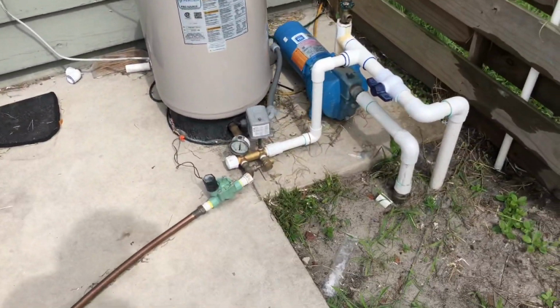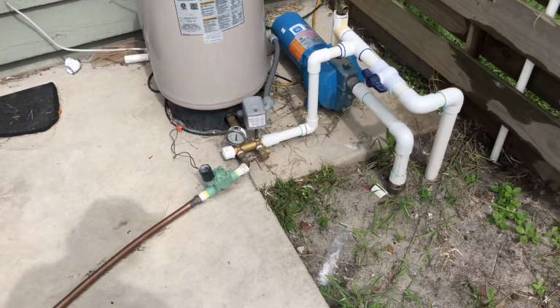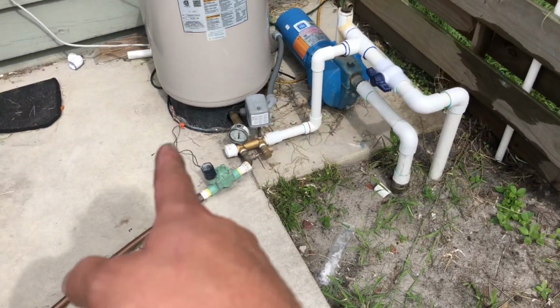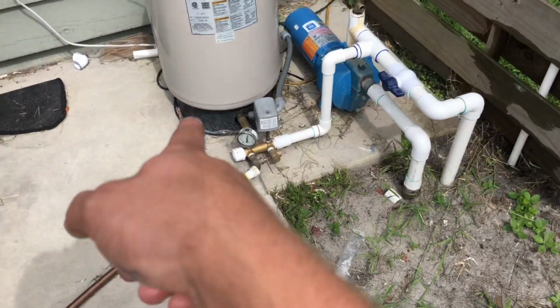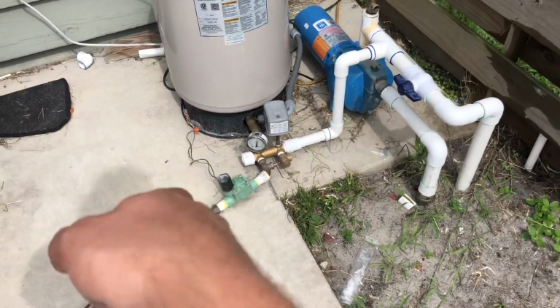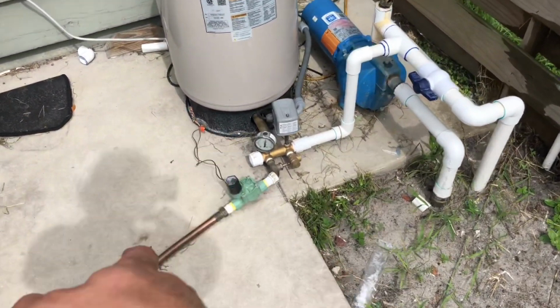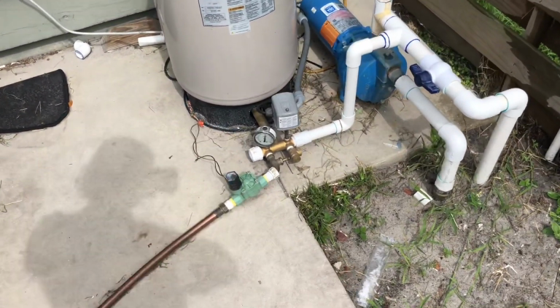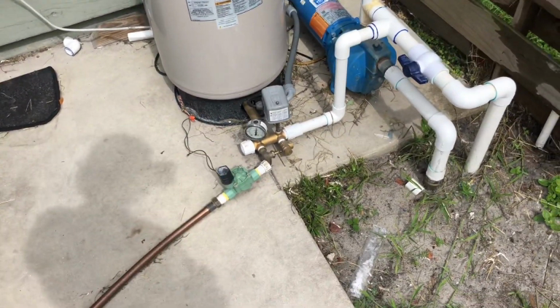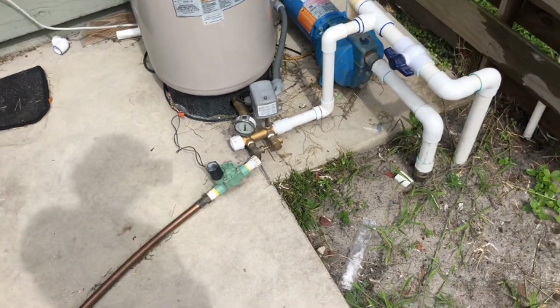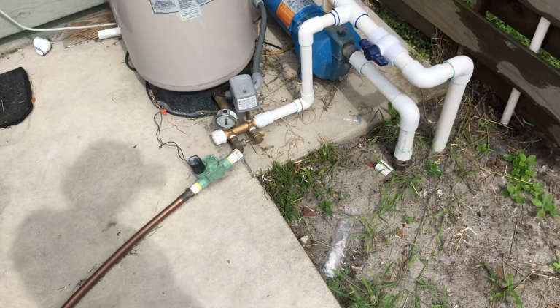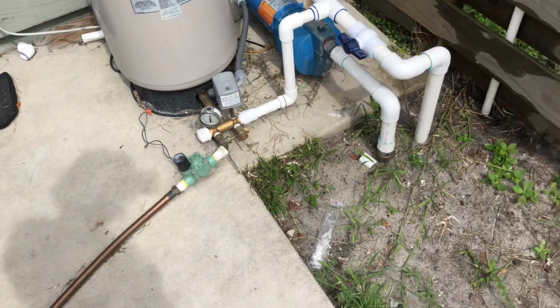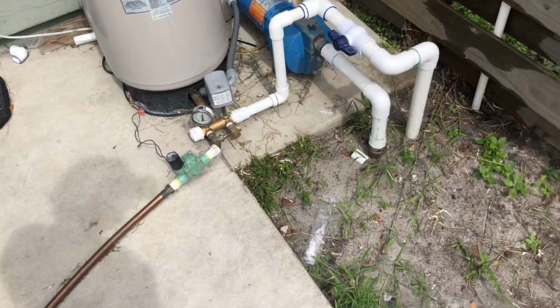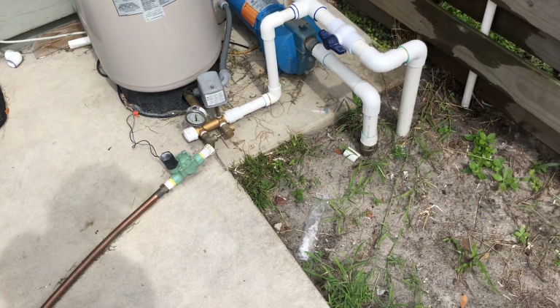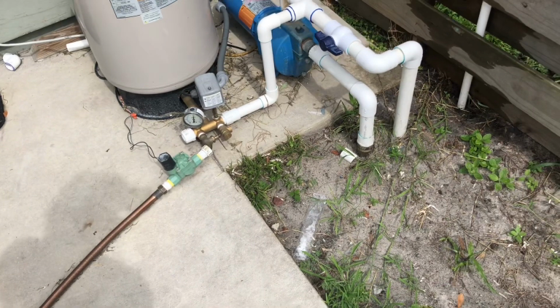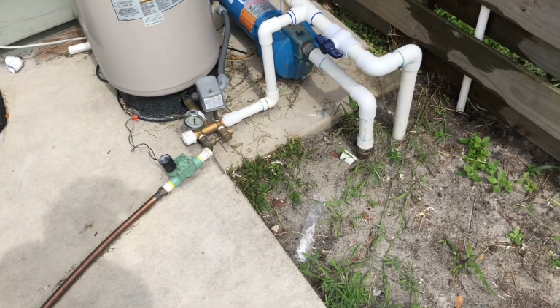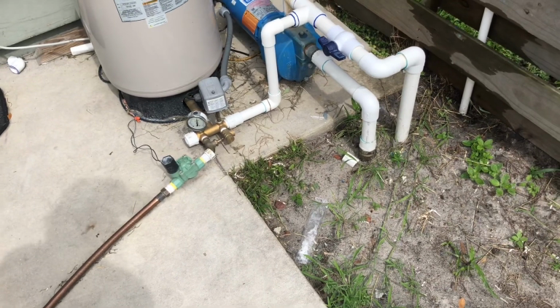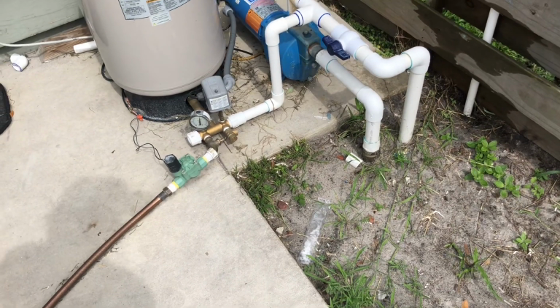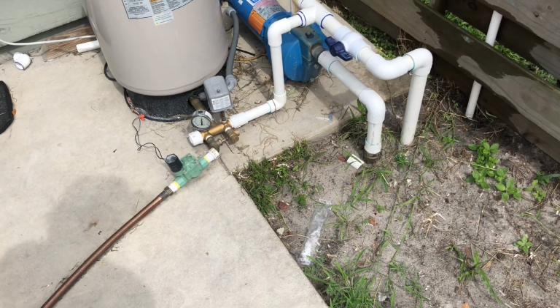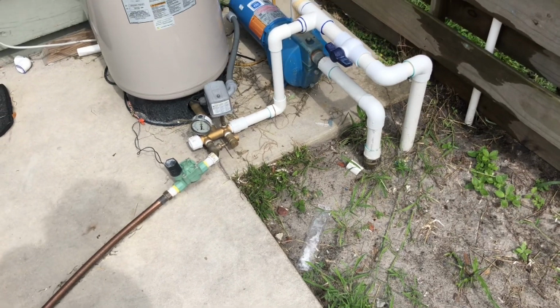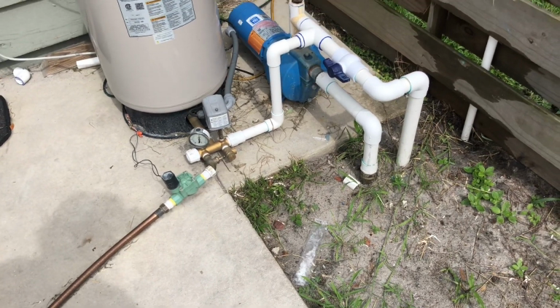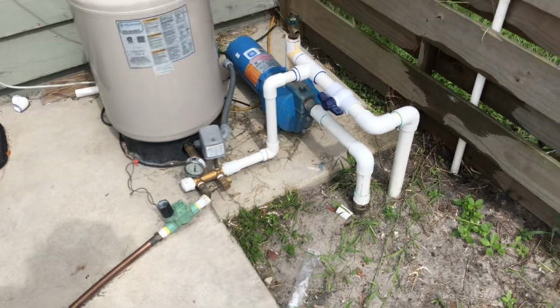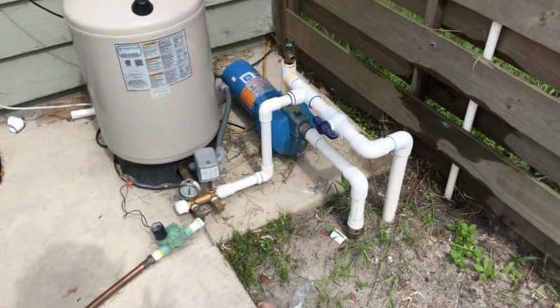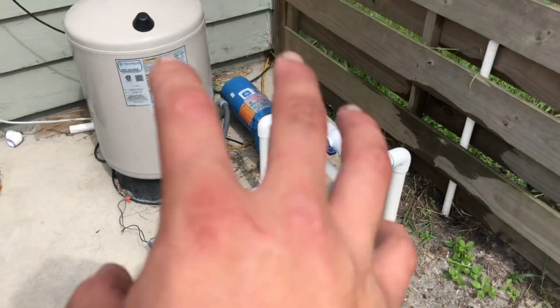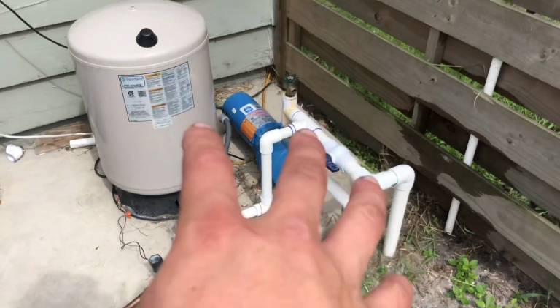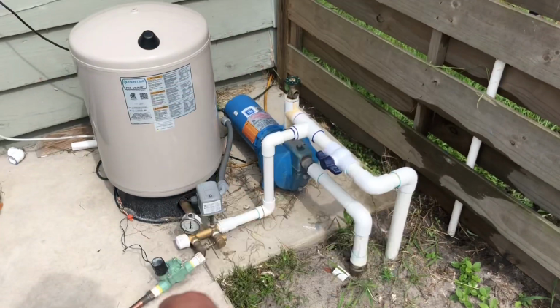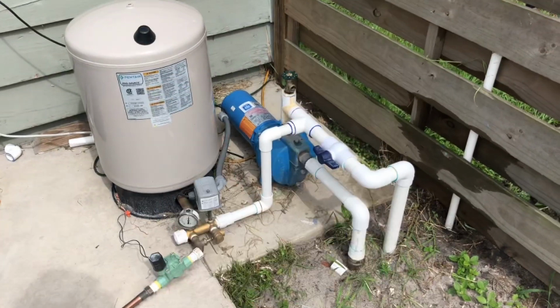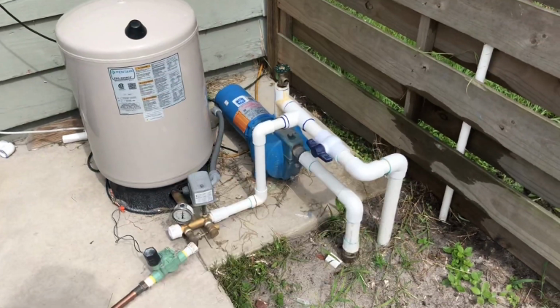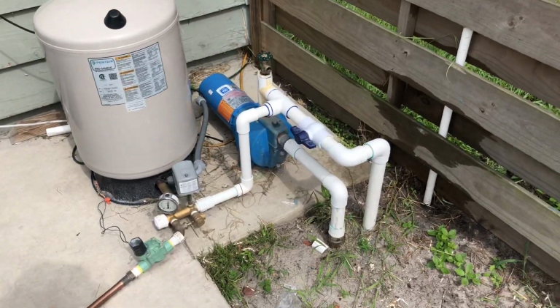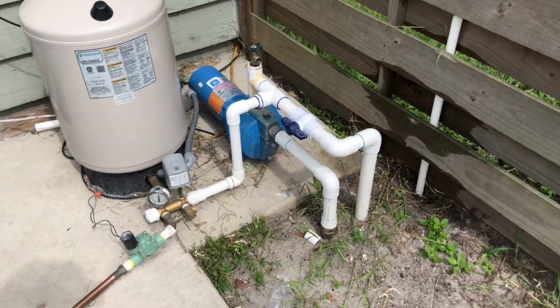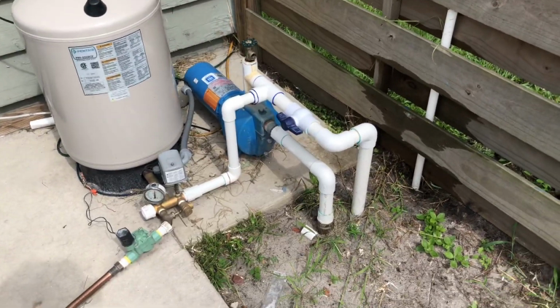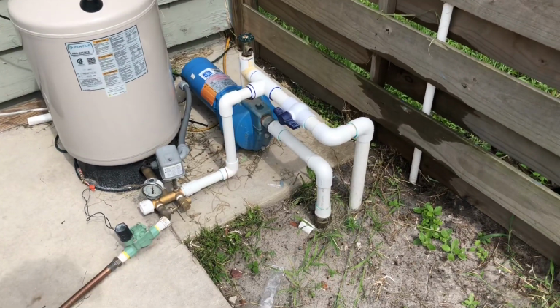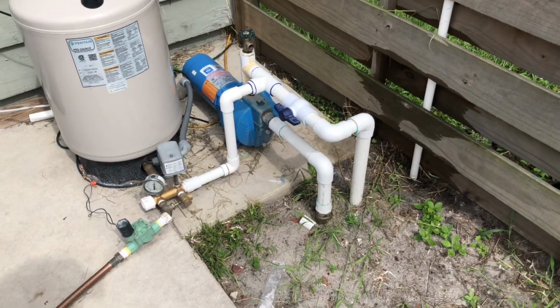The valve runs into a hose and sprinkler in the front yard. But this is the well pump system setup.